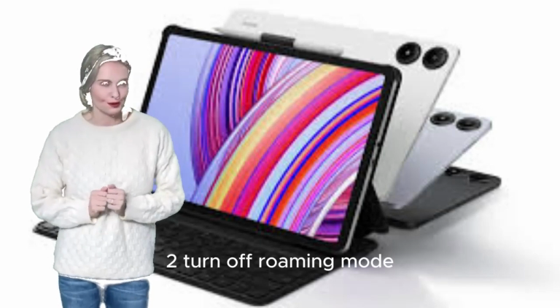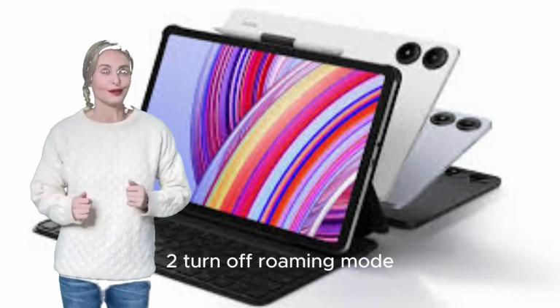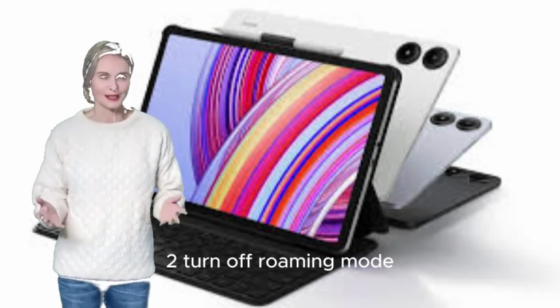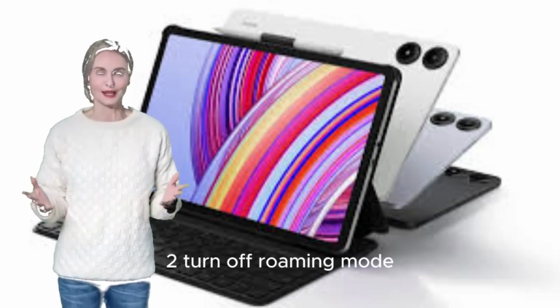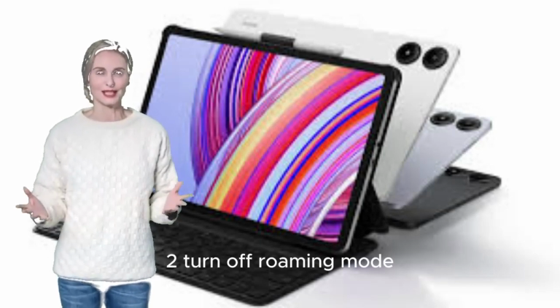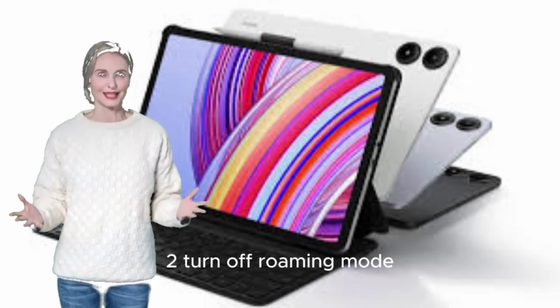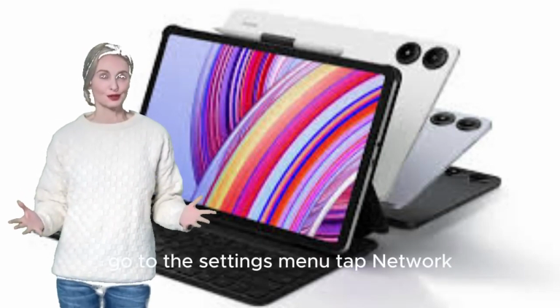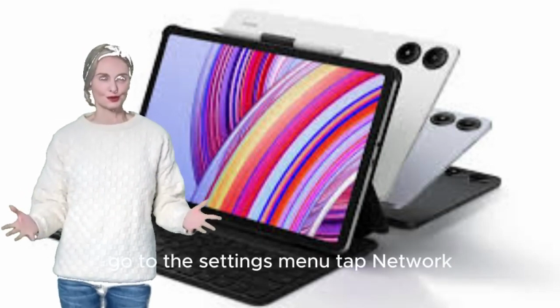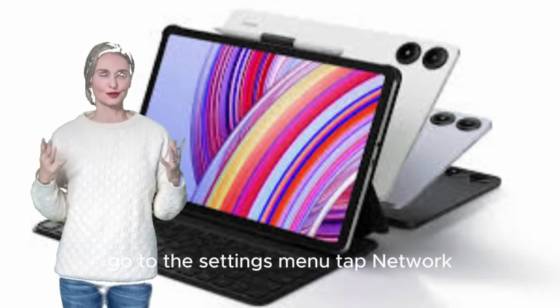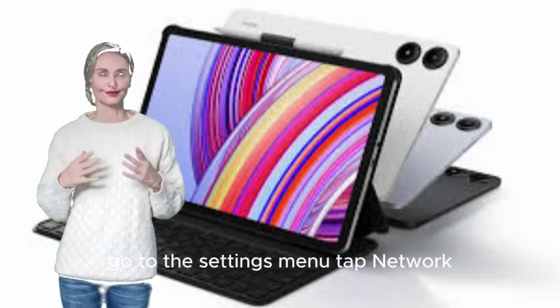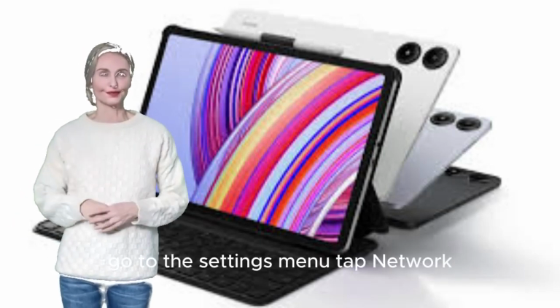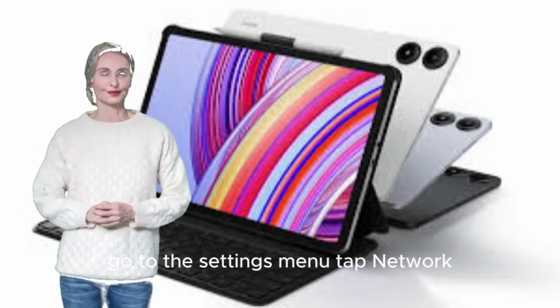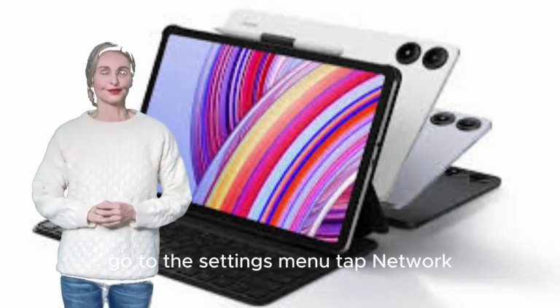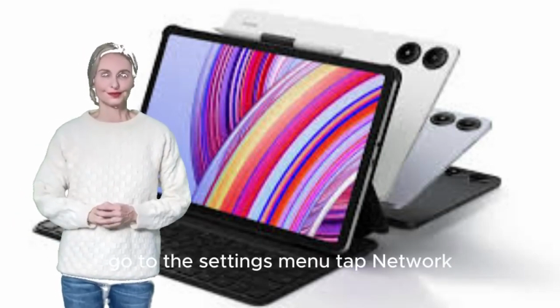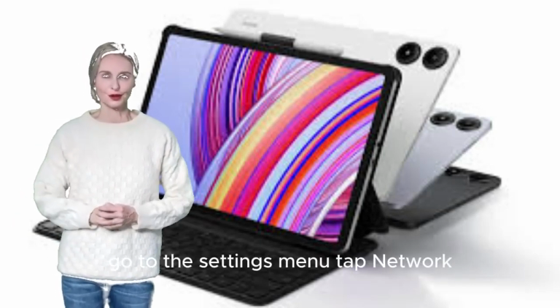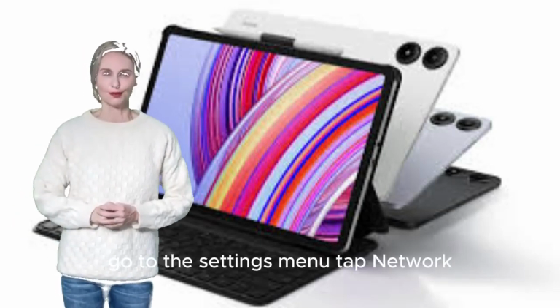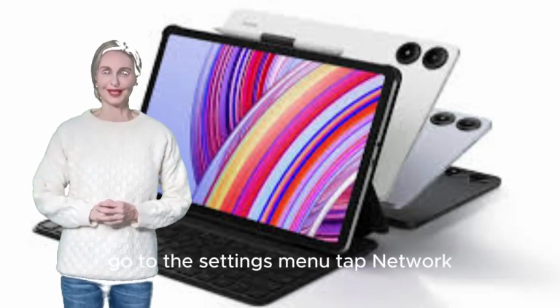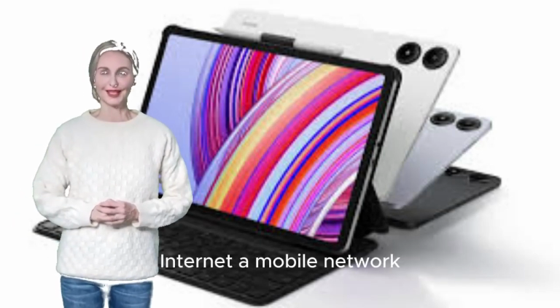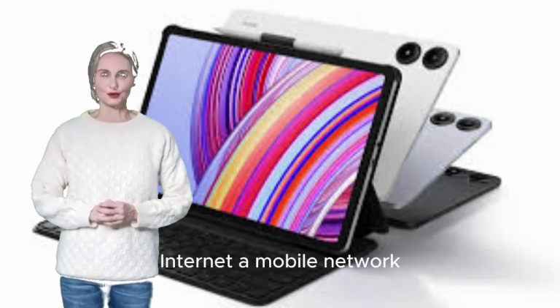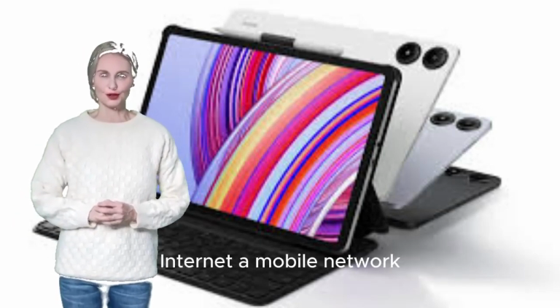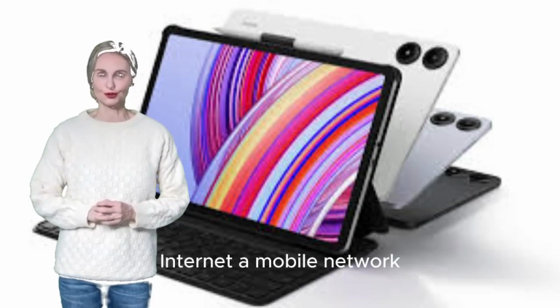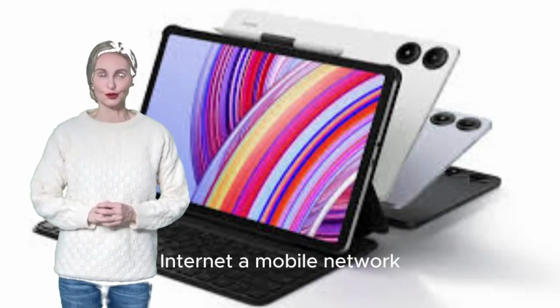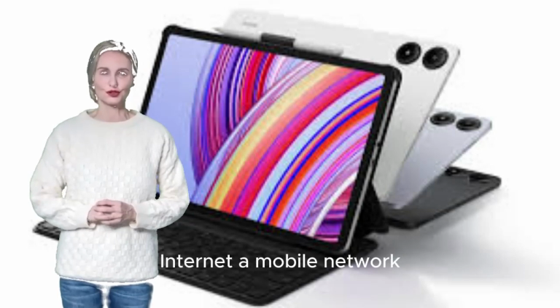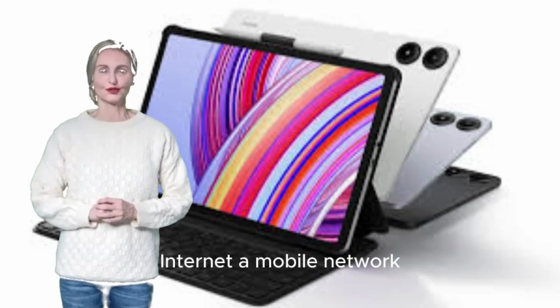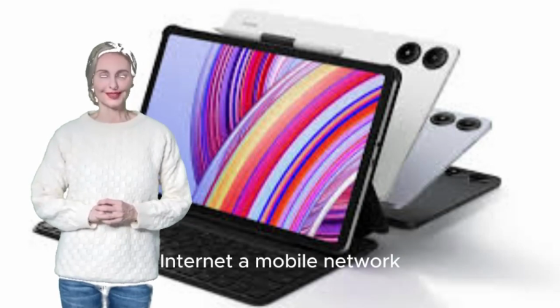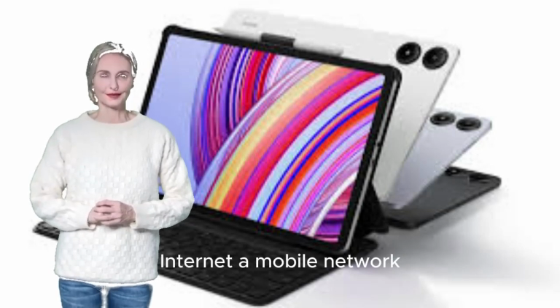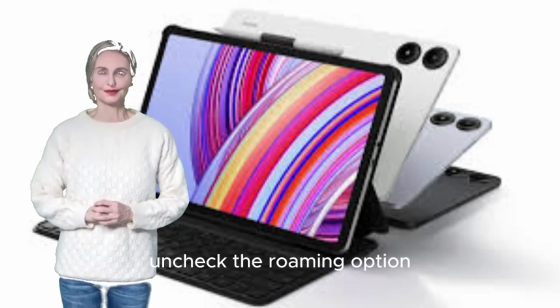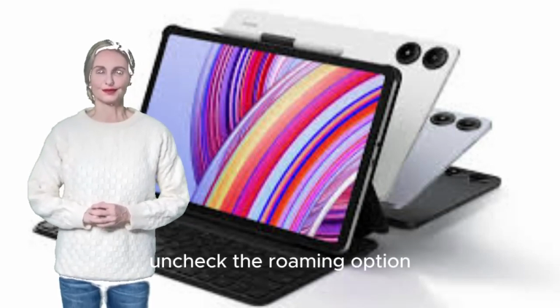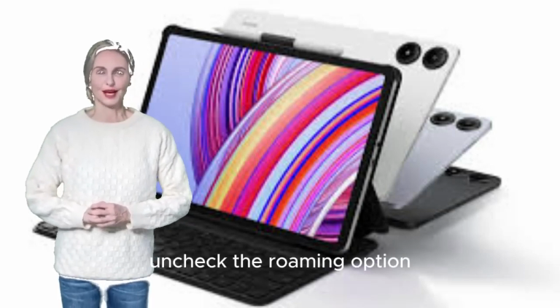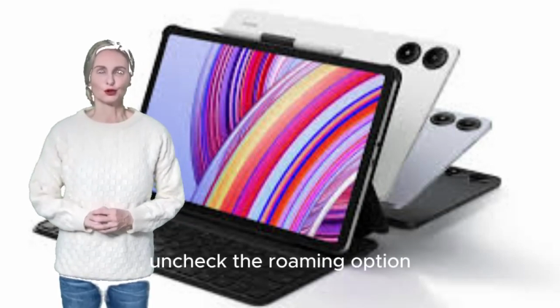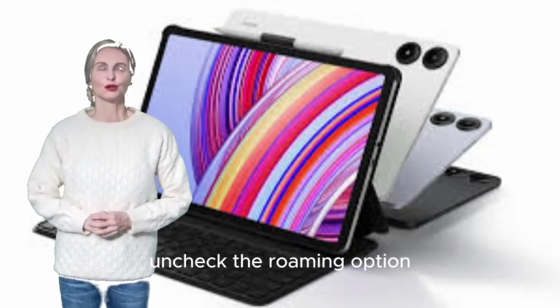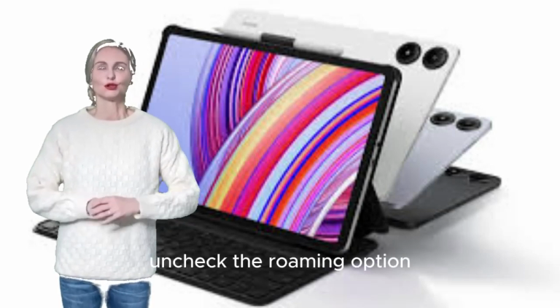Turn off Roaming Mode by going to the Settings menu, tap Network & Internet > Mobile Network, and uncheck the Roaming option.